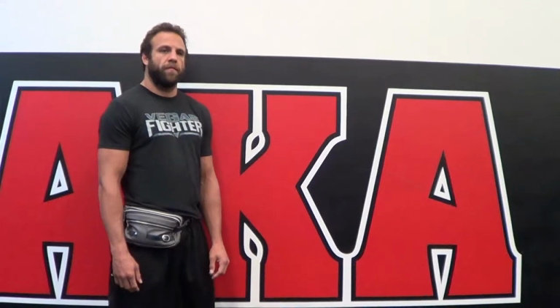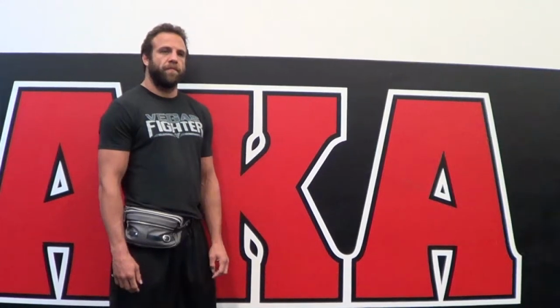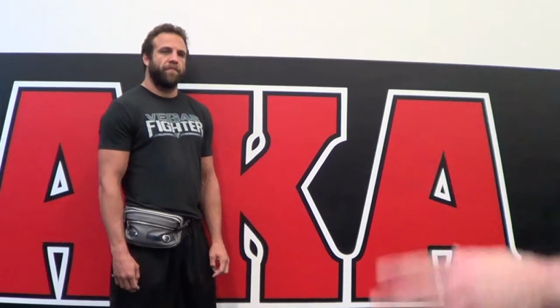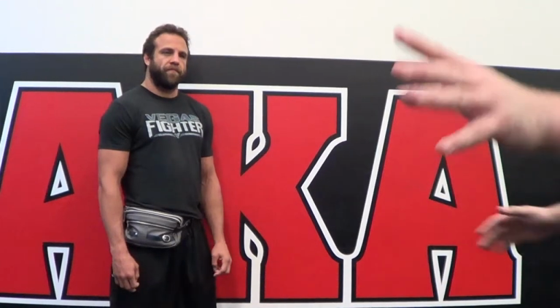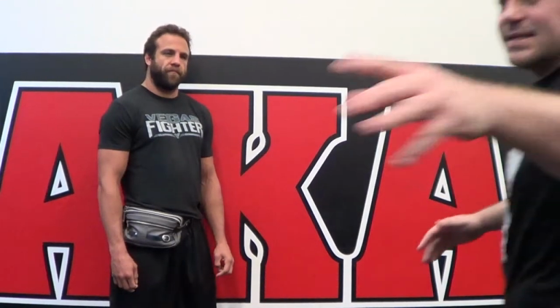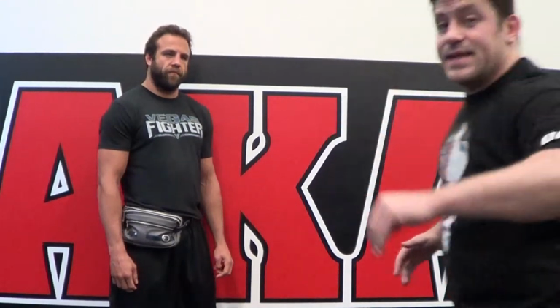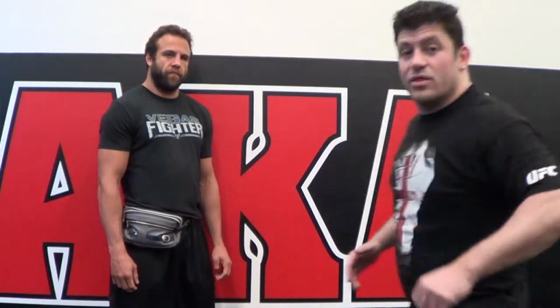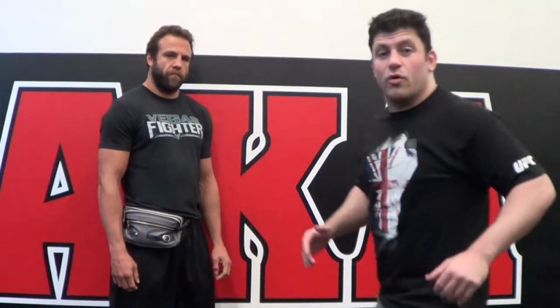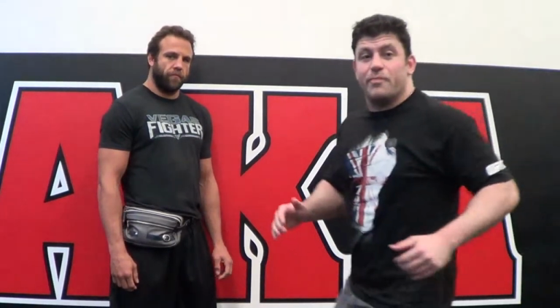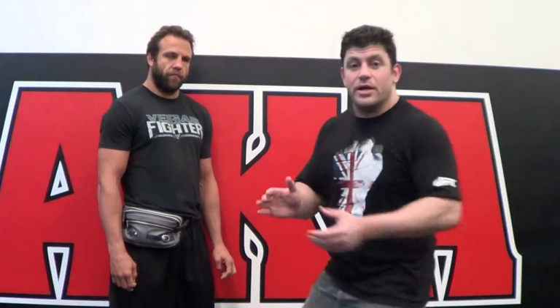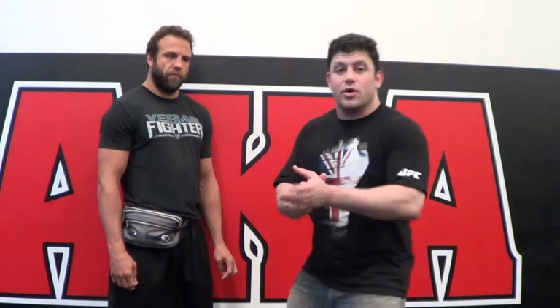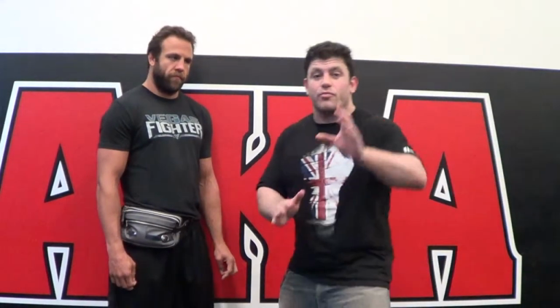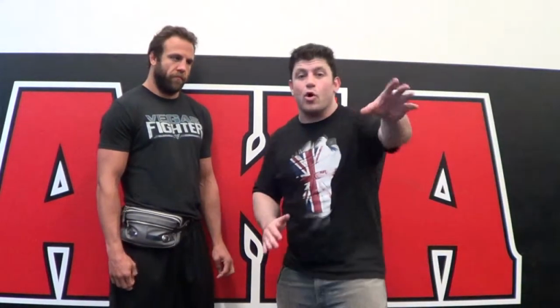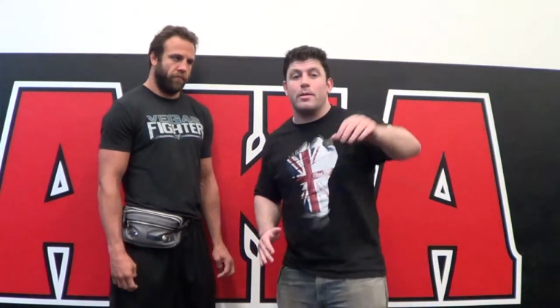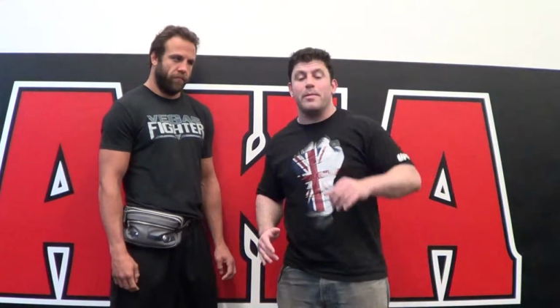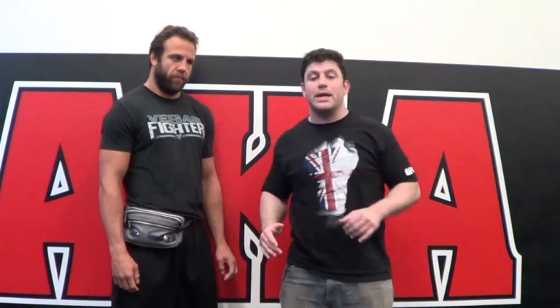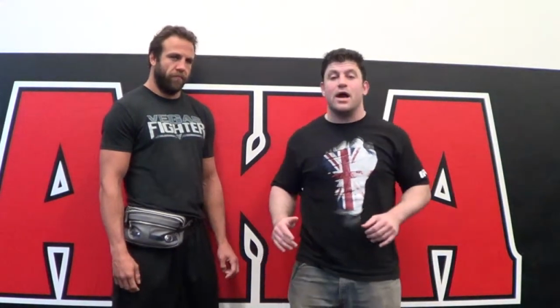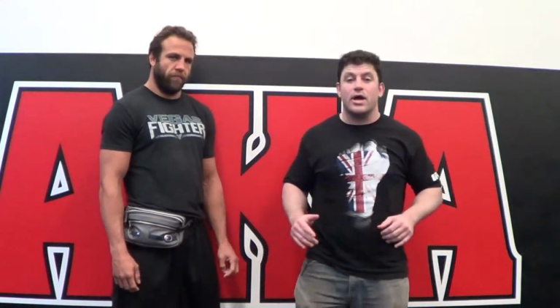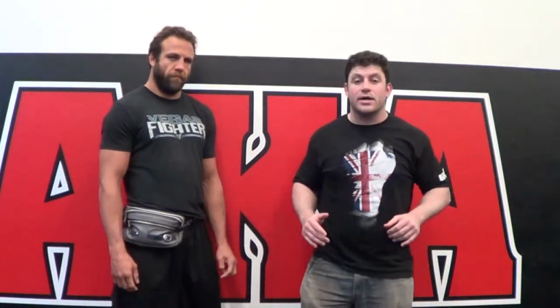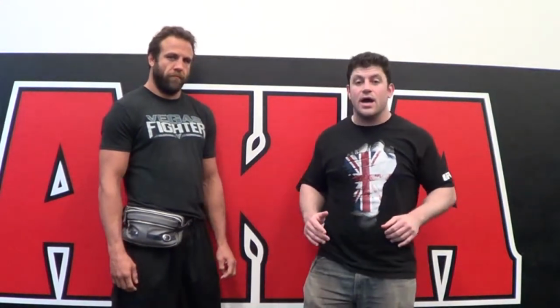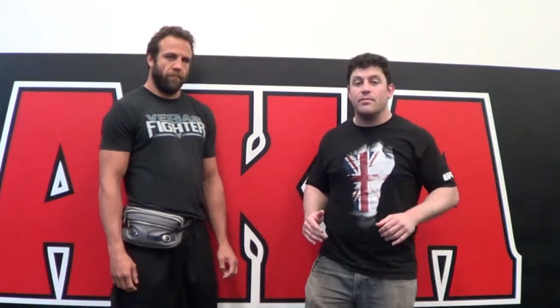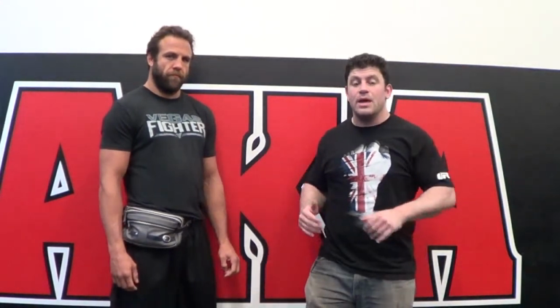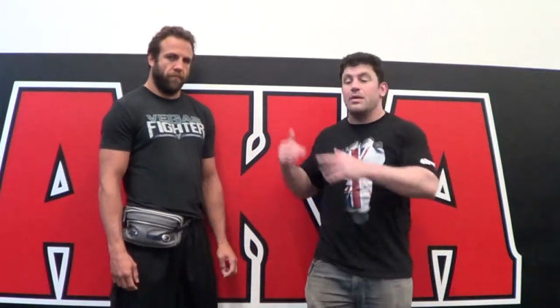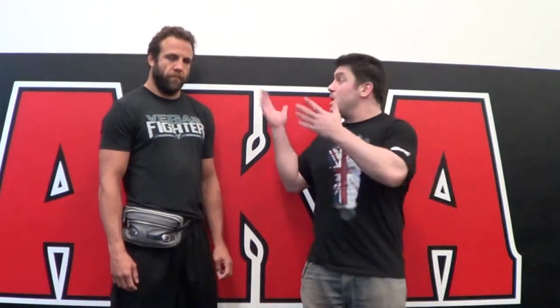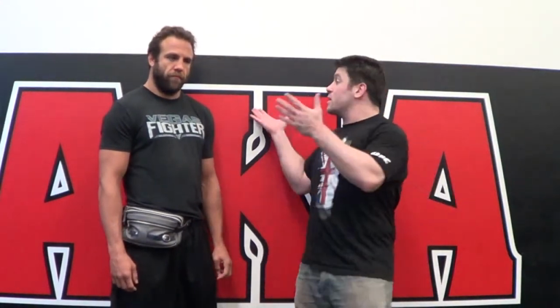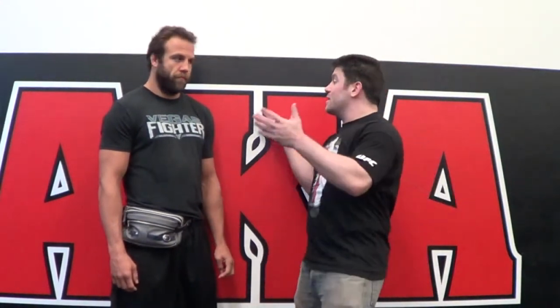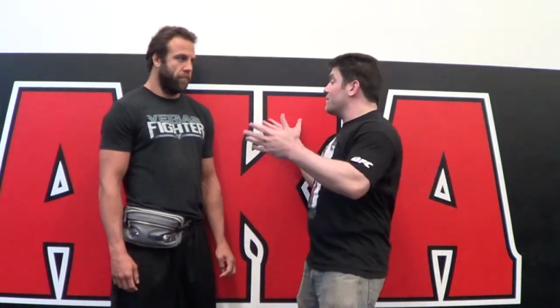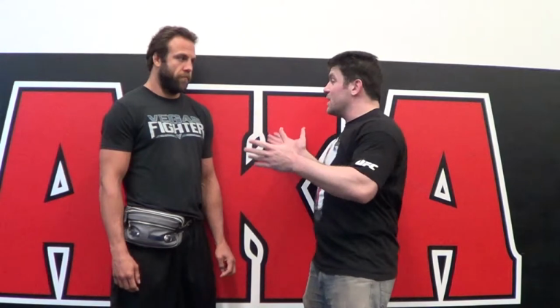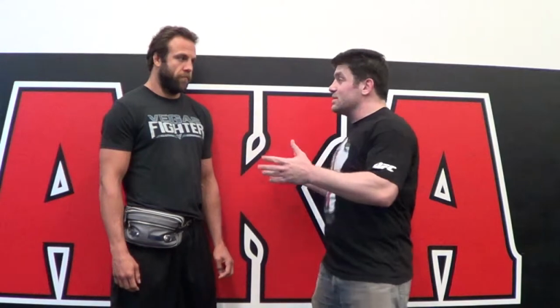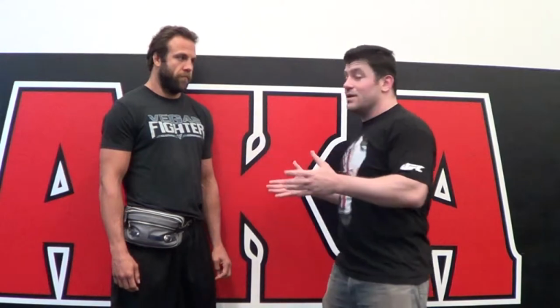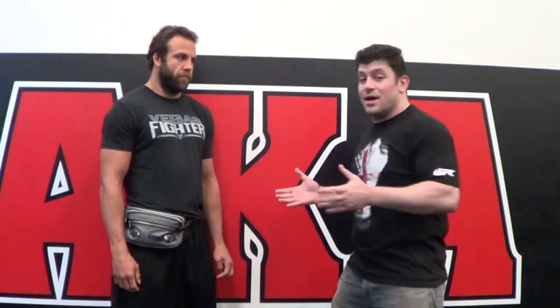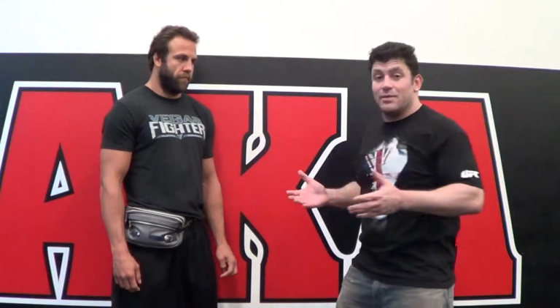Hey guys, it's Dan the Wolfman here with ProMMANow.com at American Kickboxing Academy.